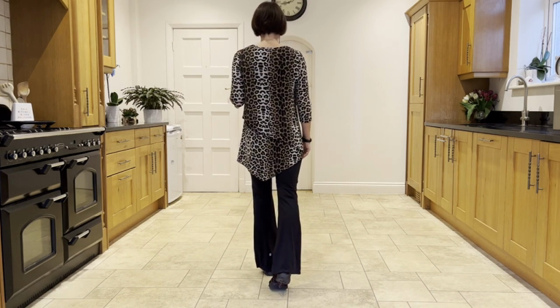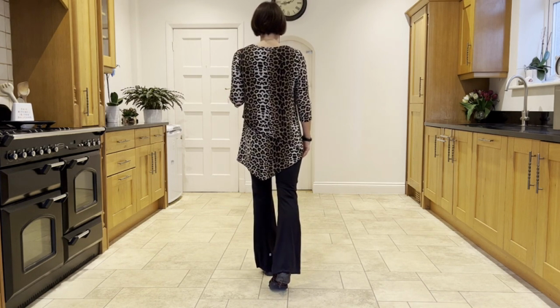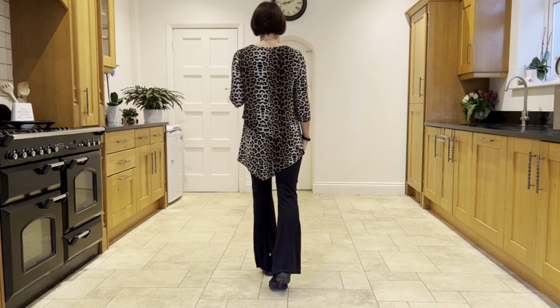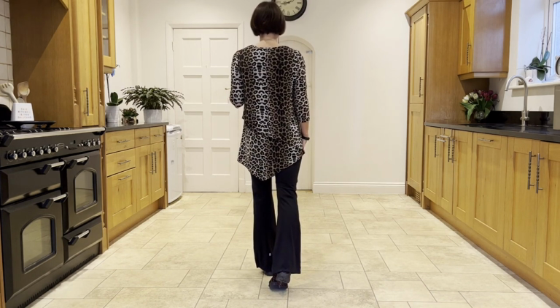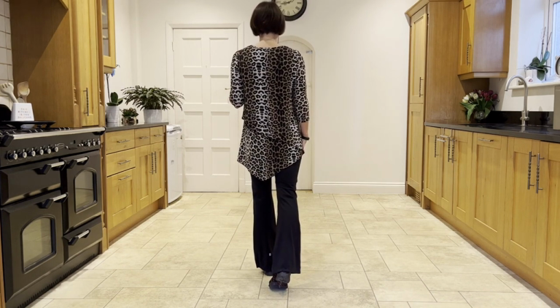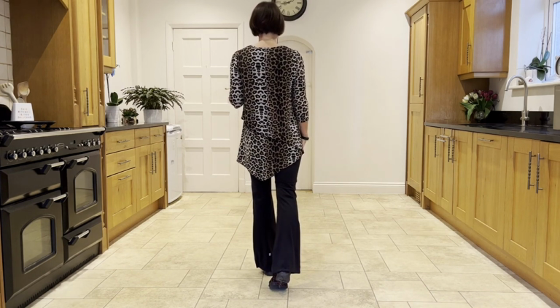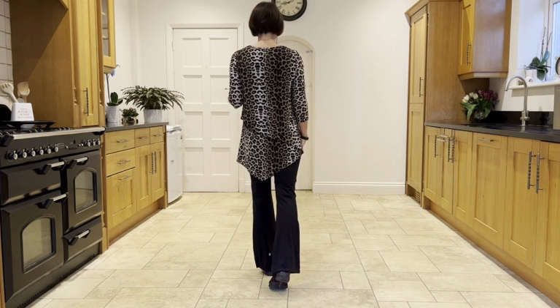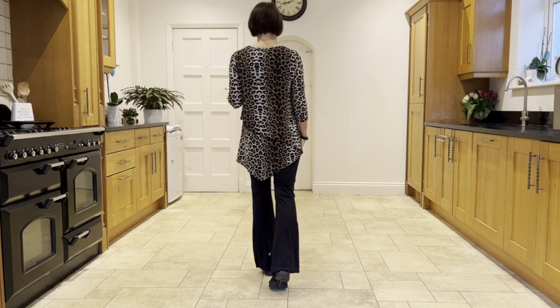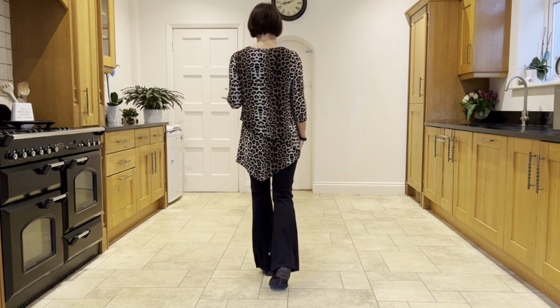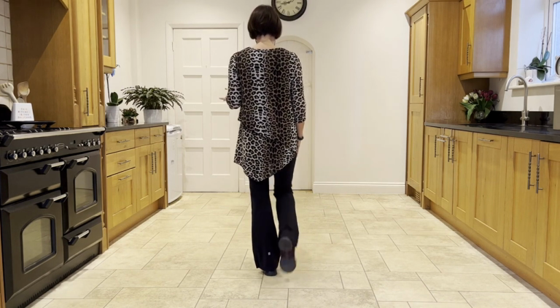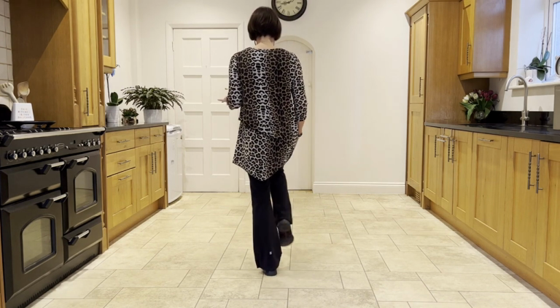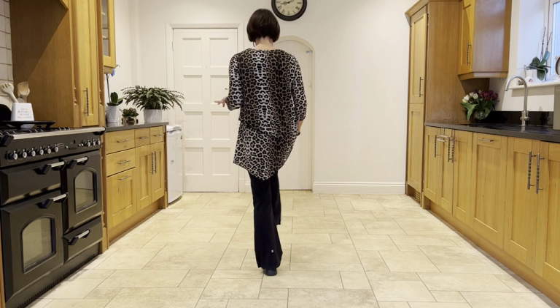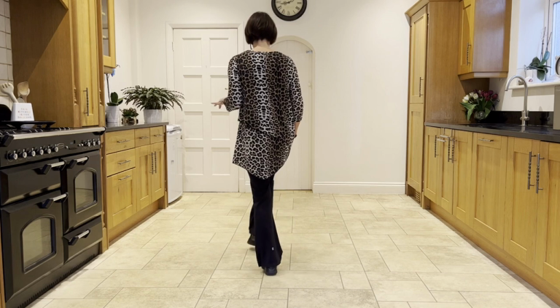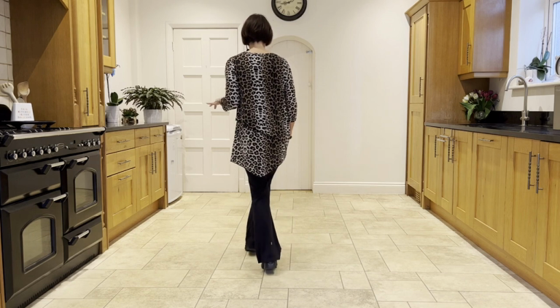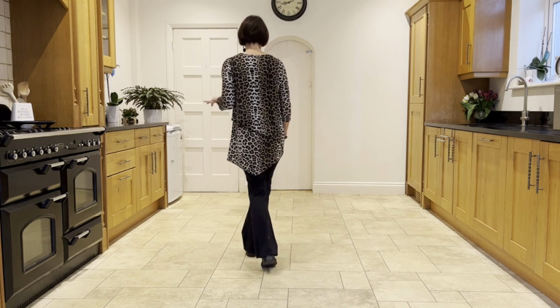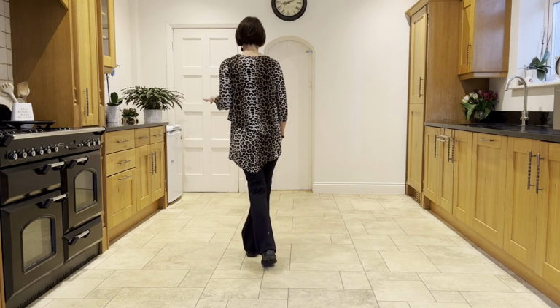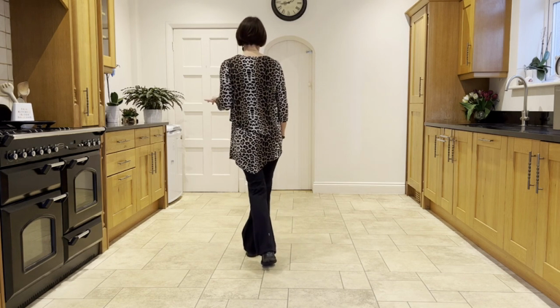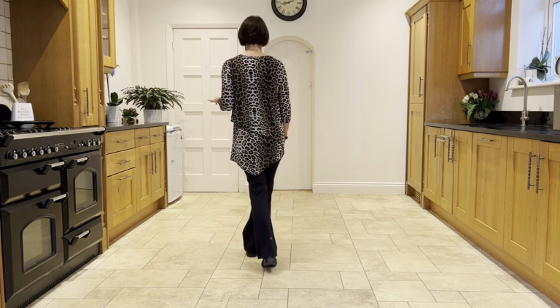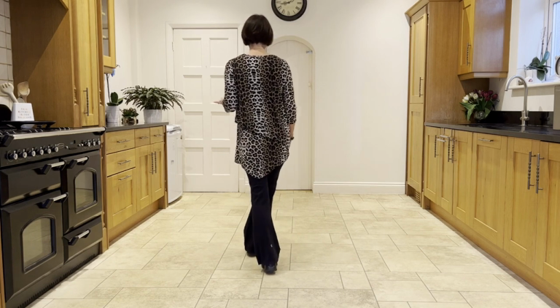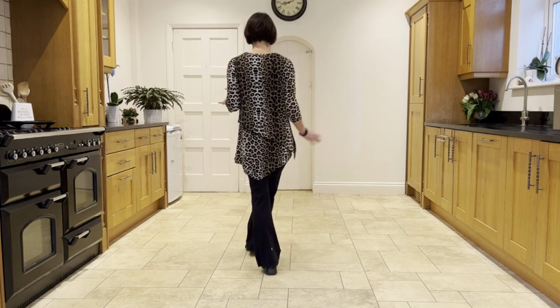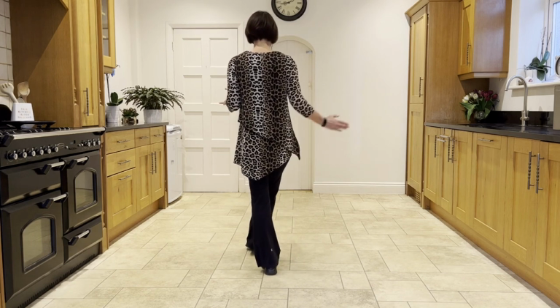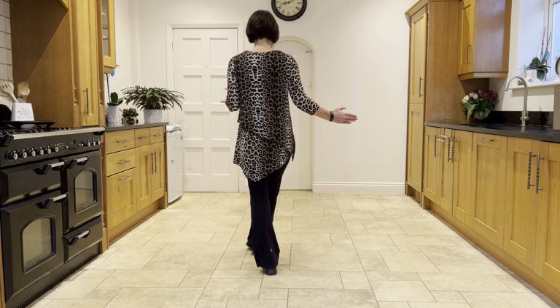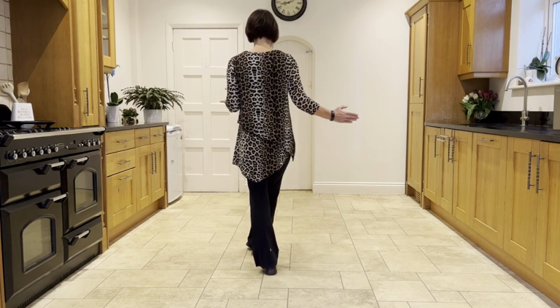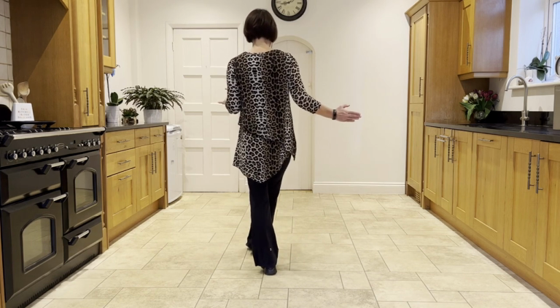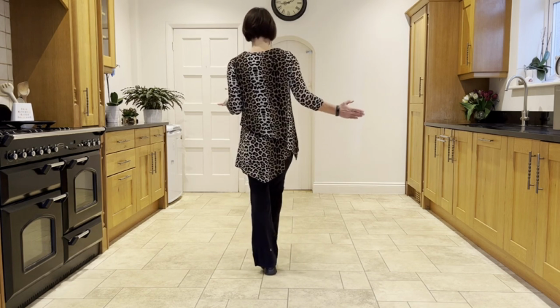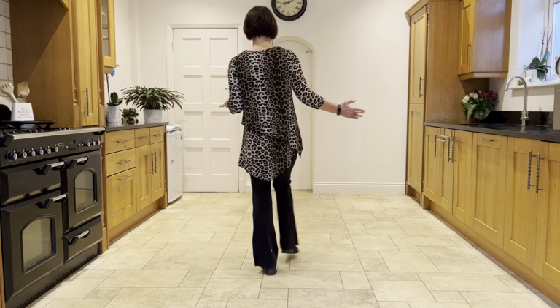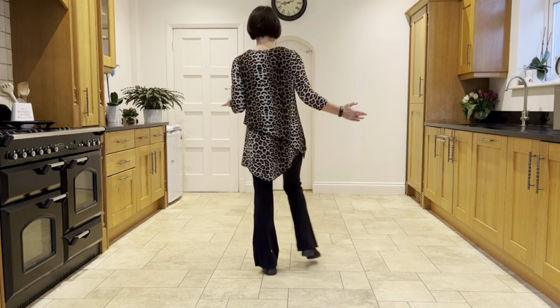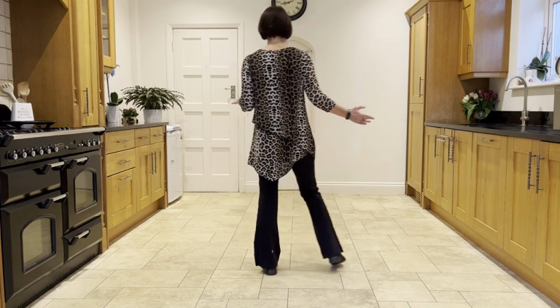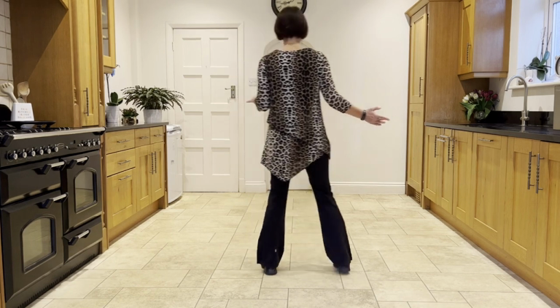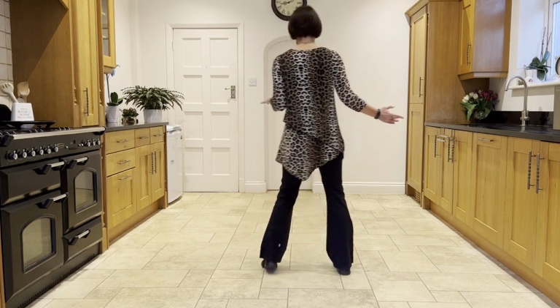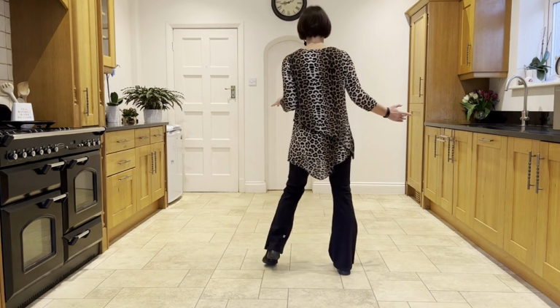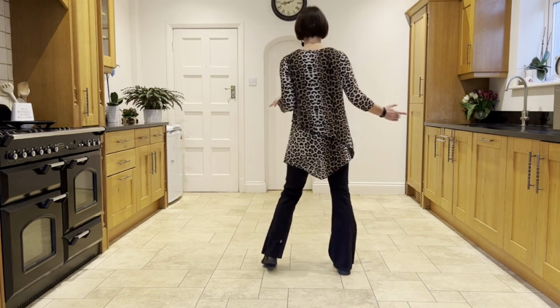Now cross rock right over left, cross rock, then a side rock, side rock, step, bounce, bounce, bounce.